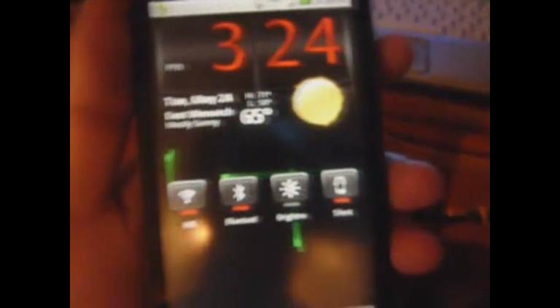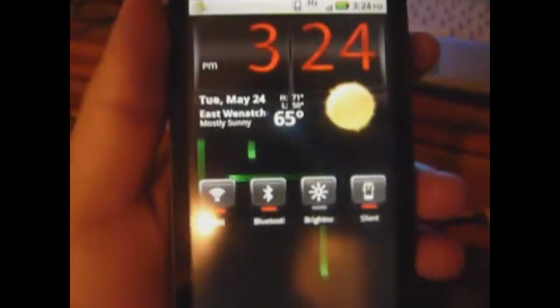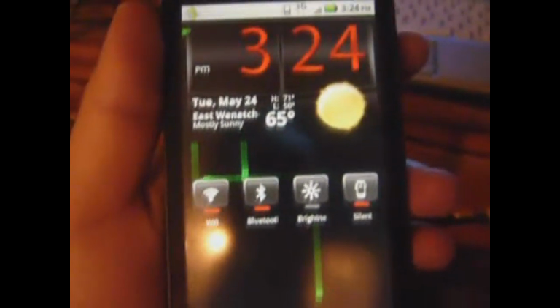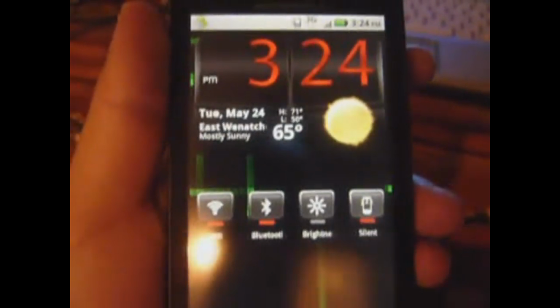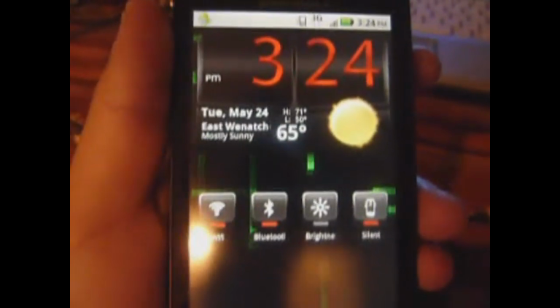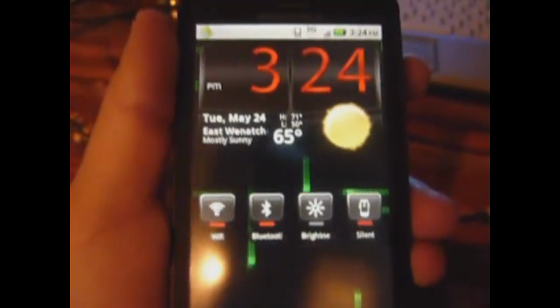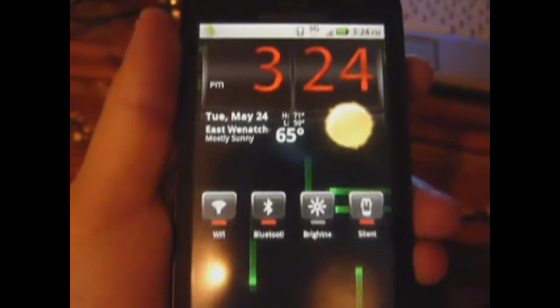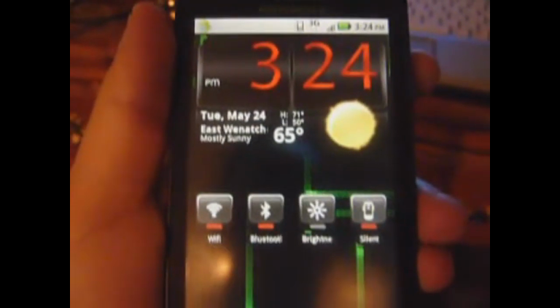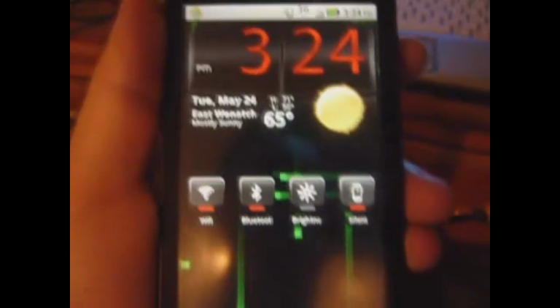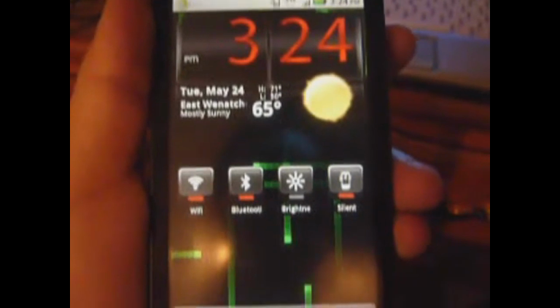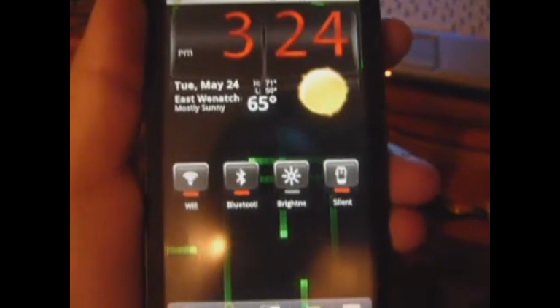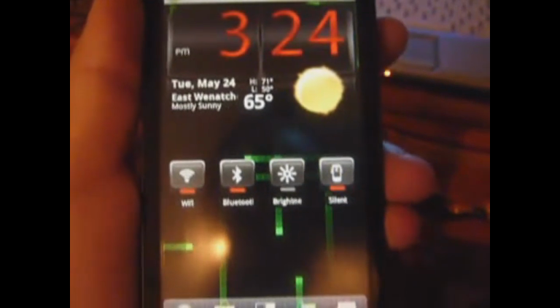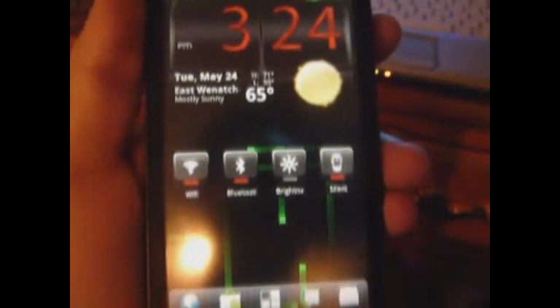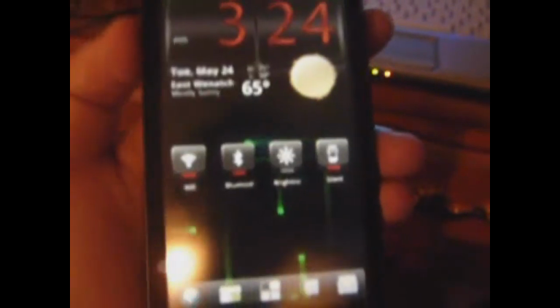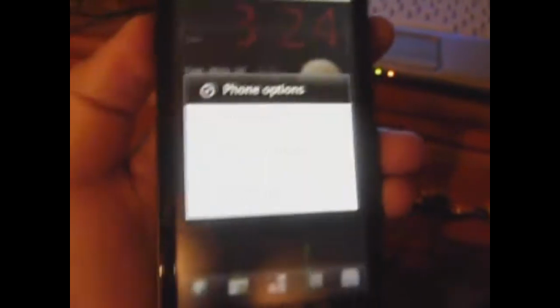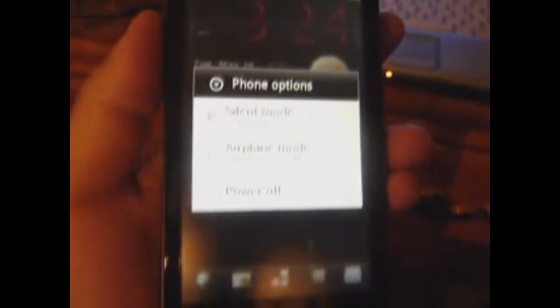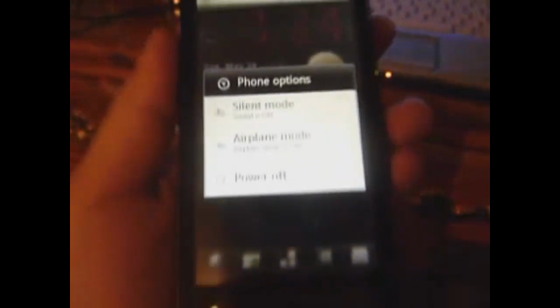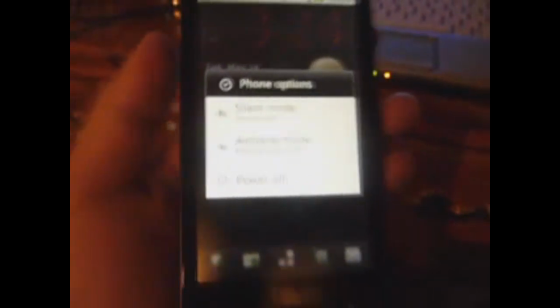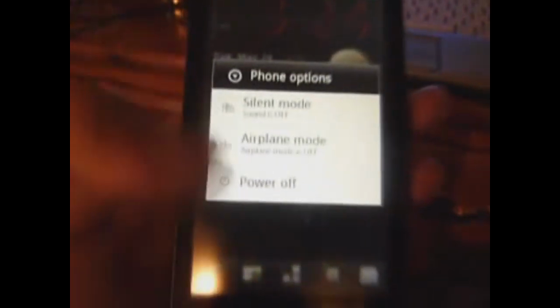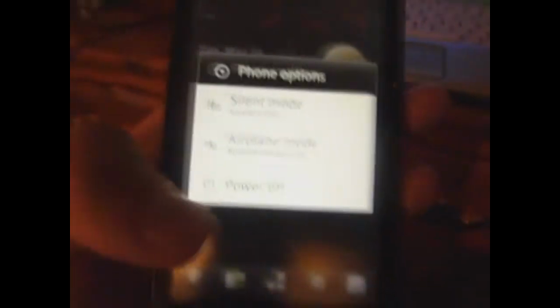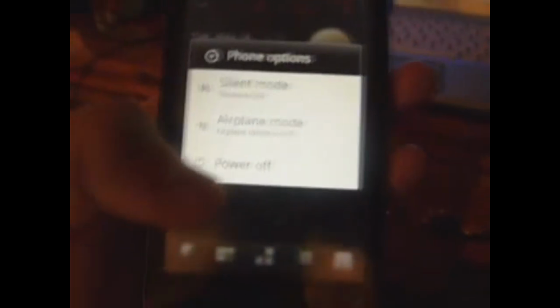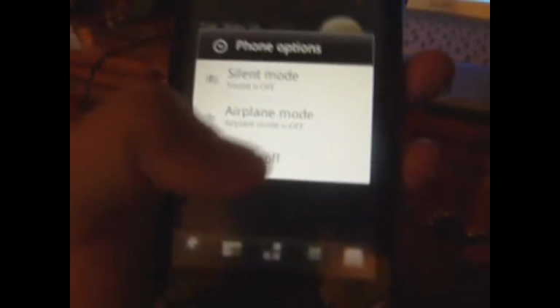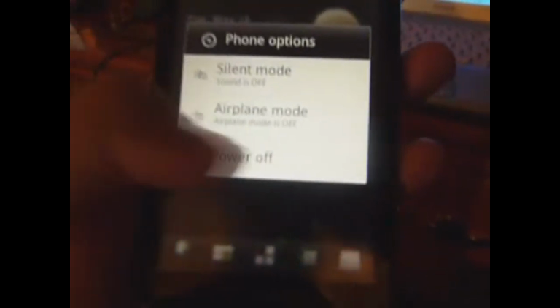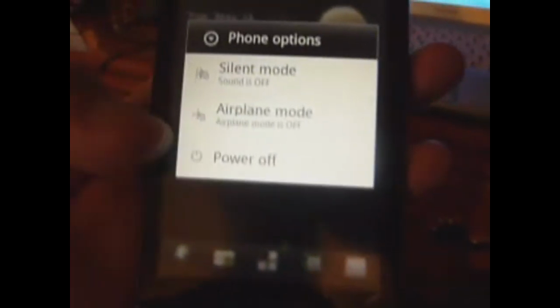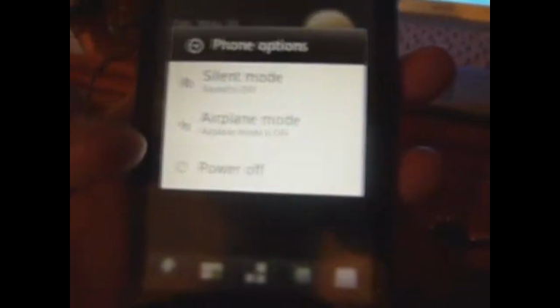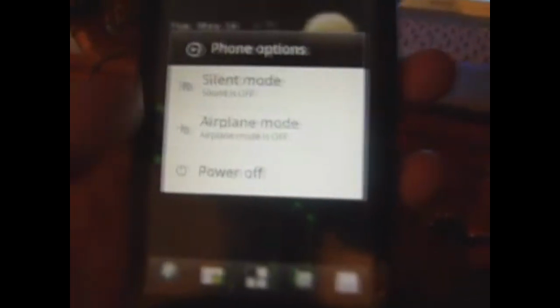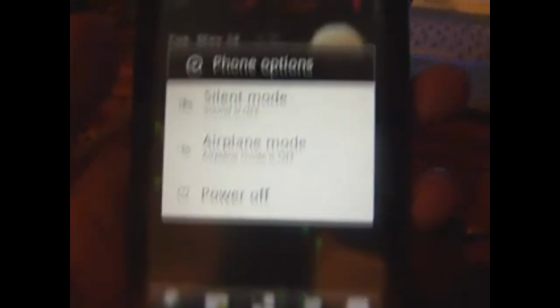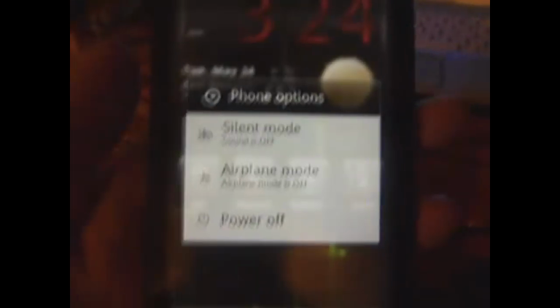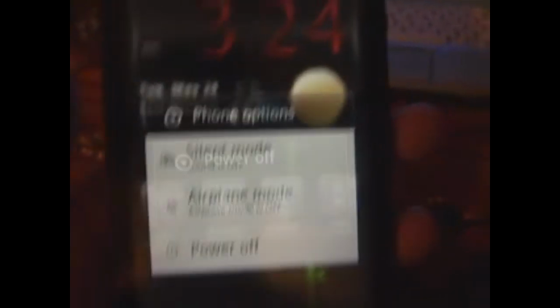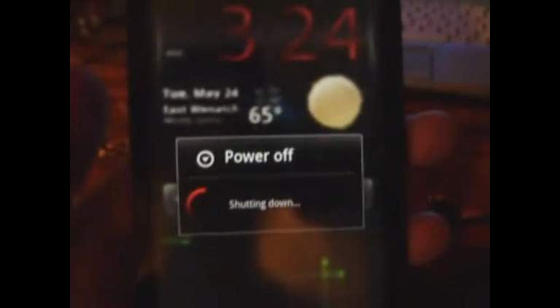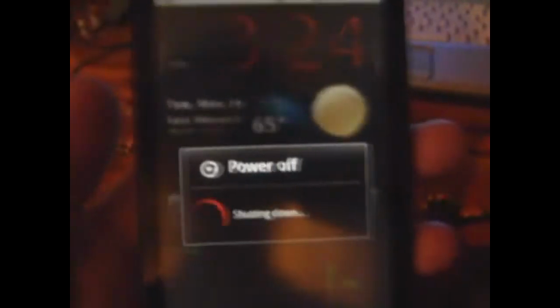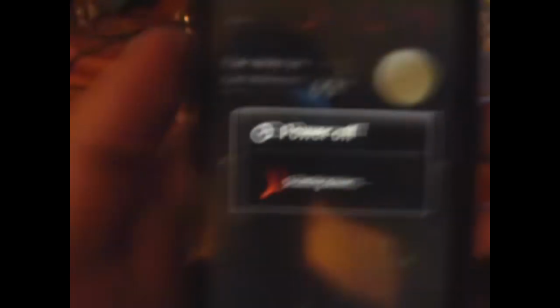Once you have that in your root, you're just going to power down. Wait for it to turn off.